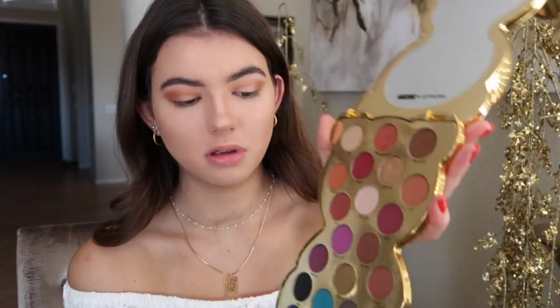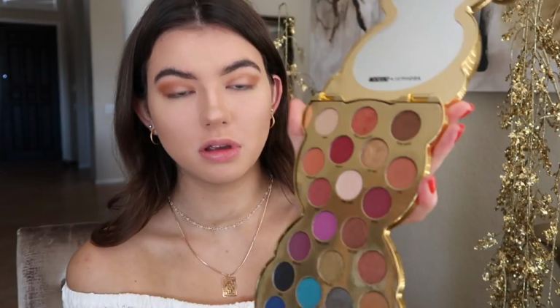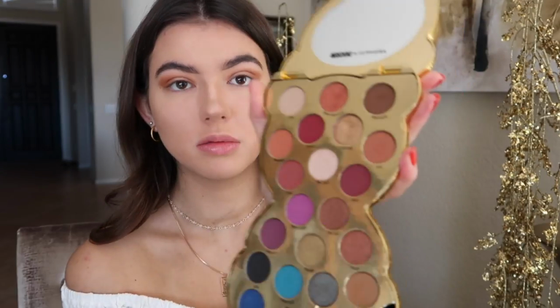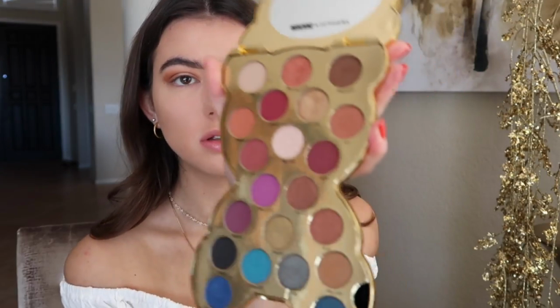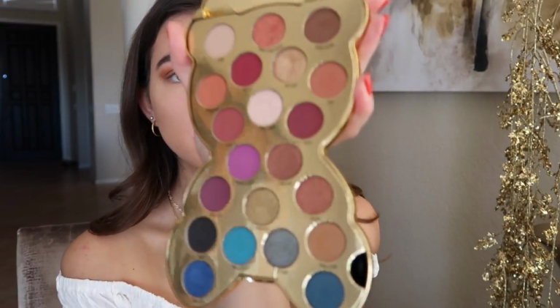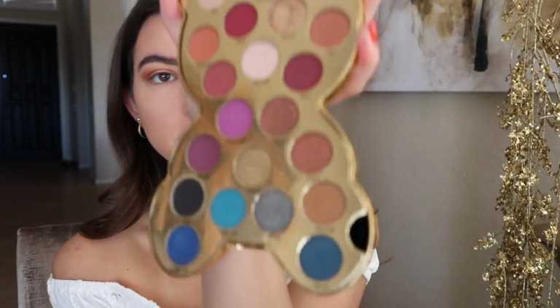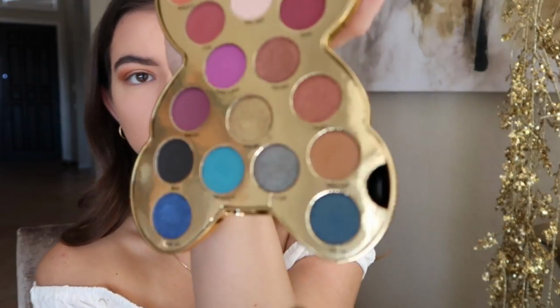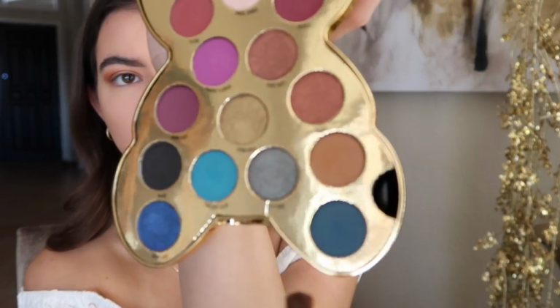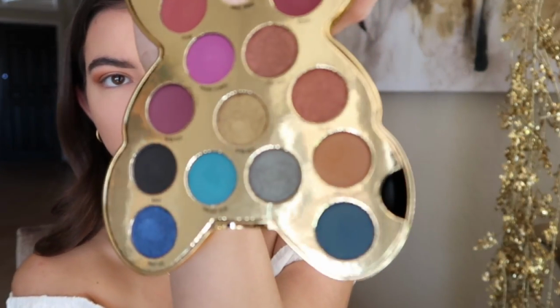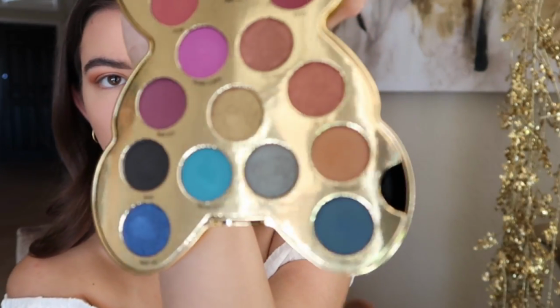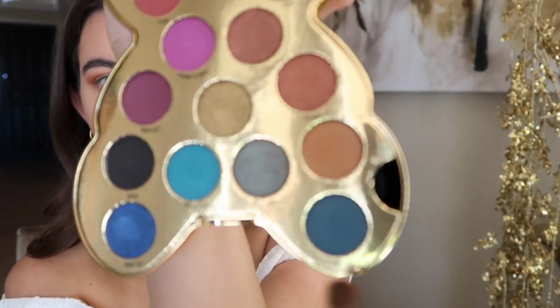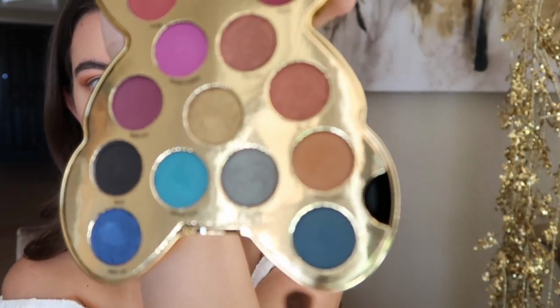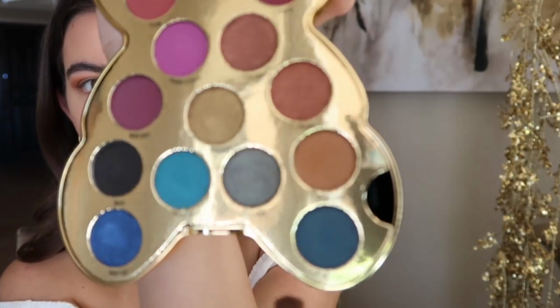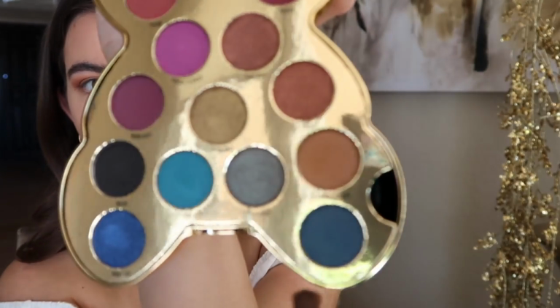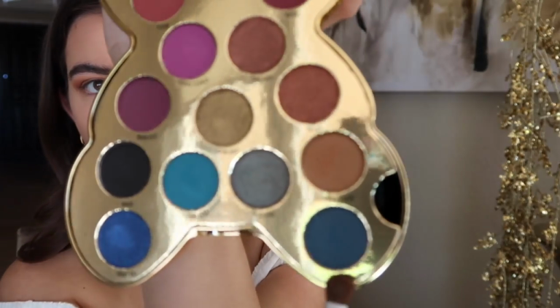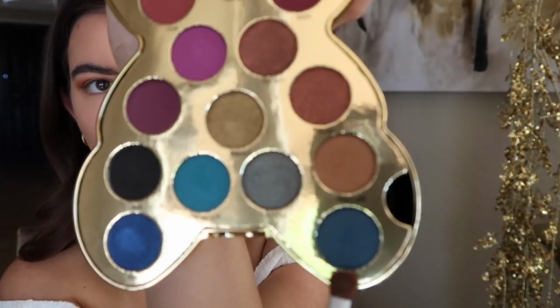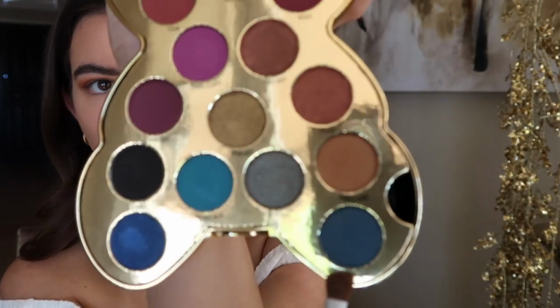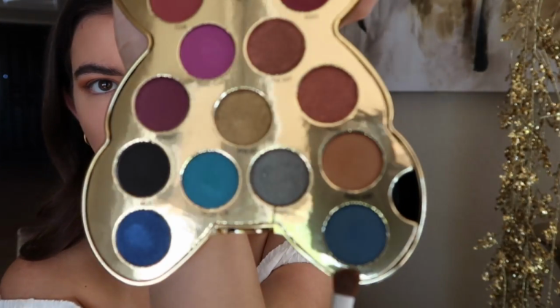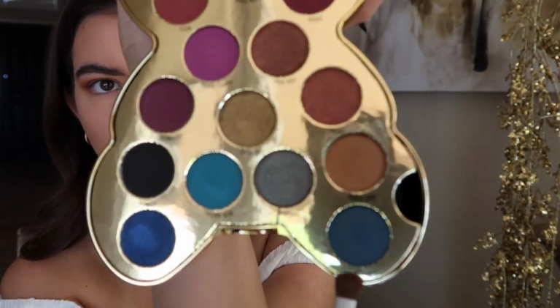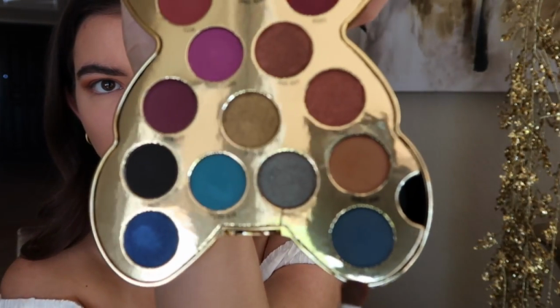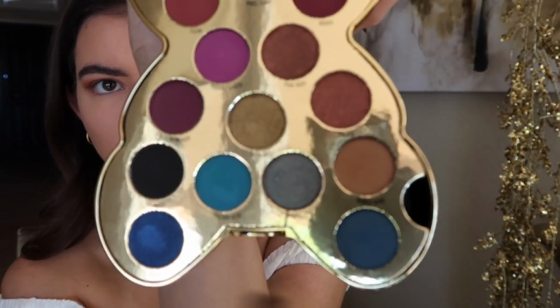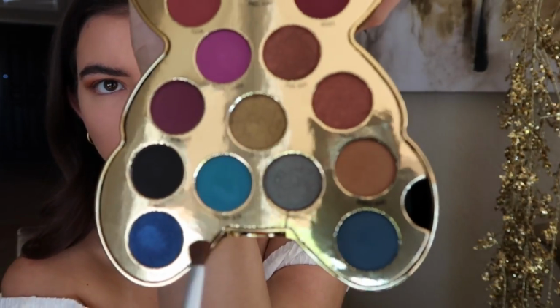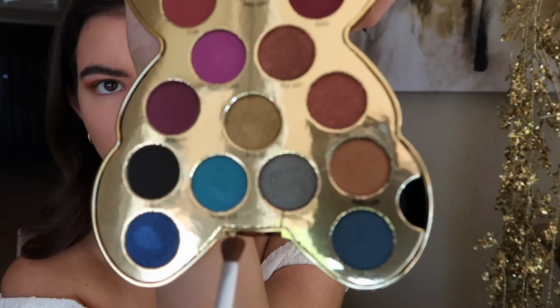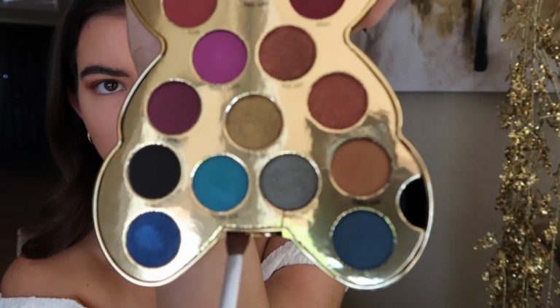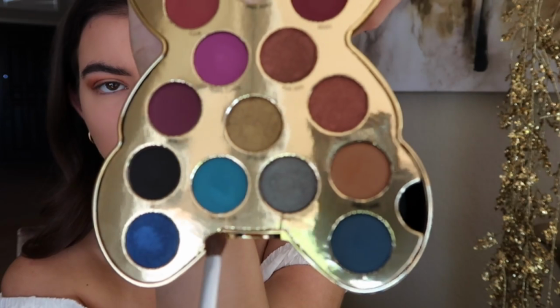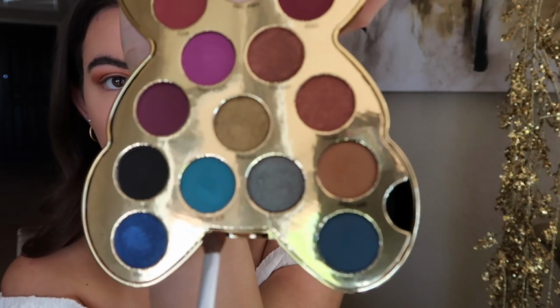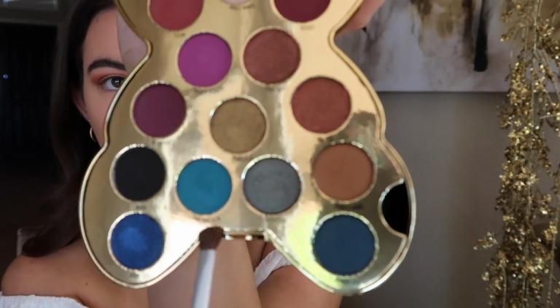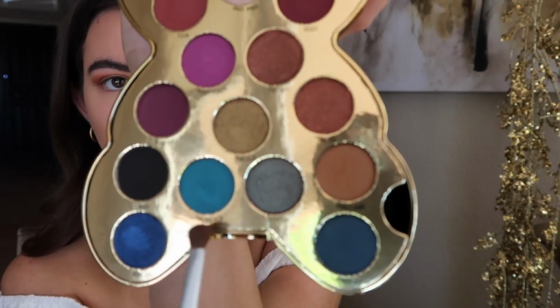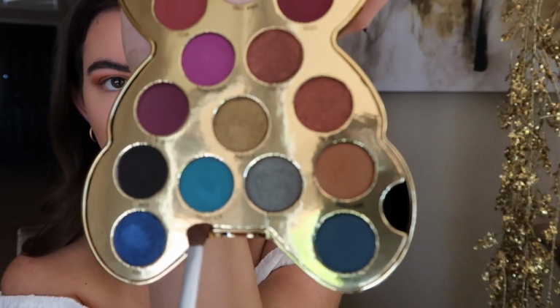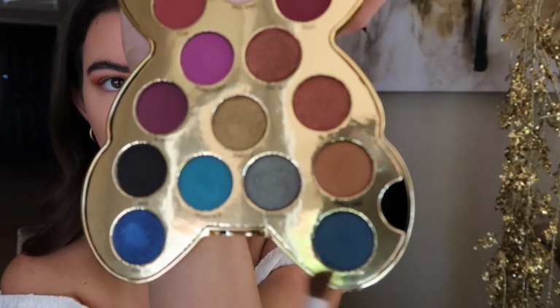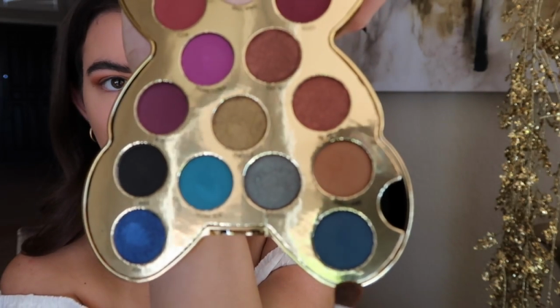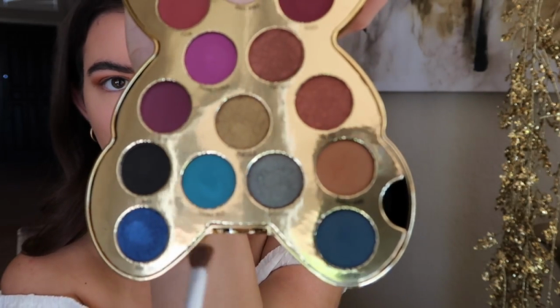Now I'm going to blend these three beautiful blue shades and put them on my waterline.